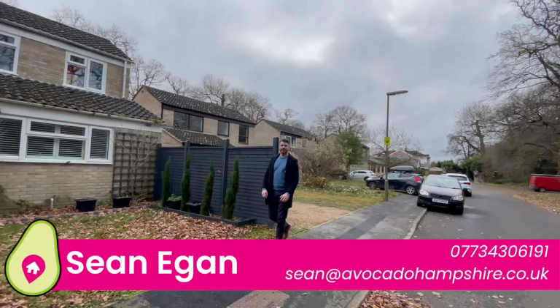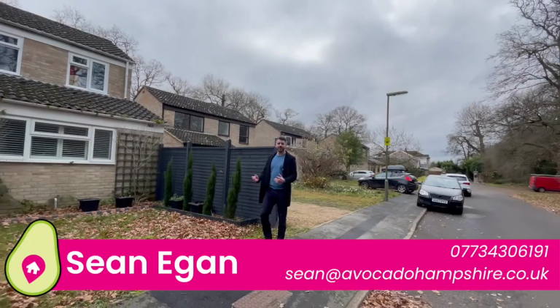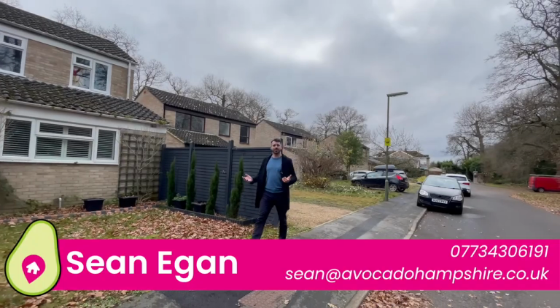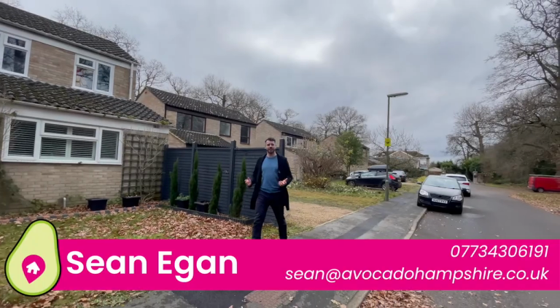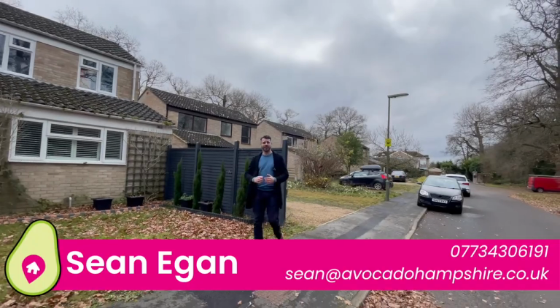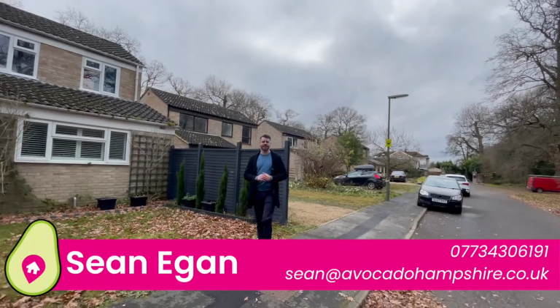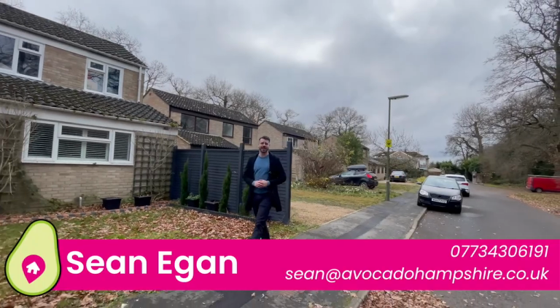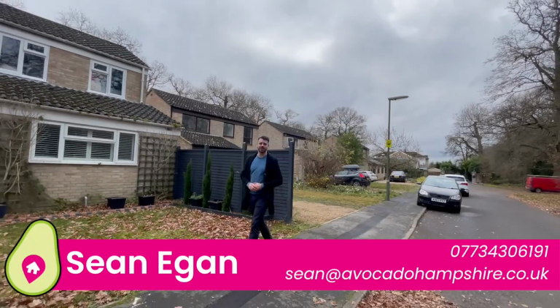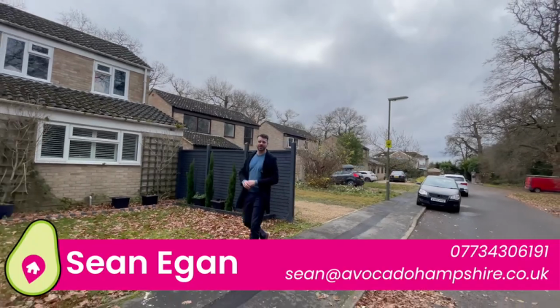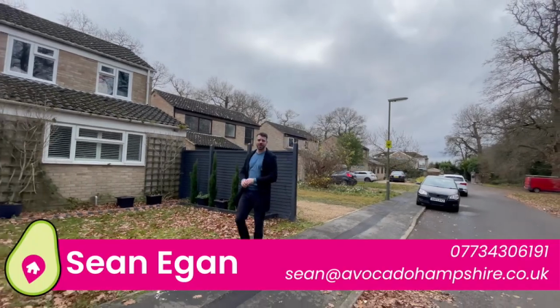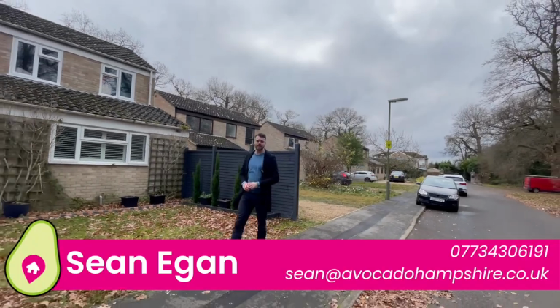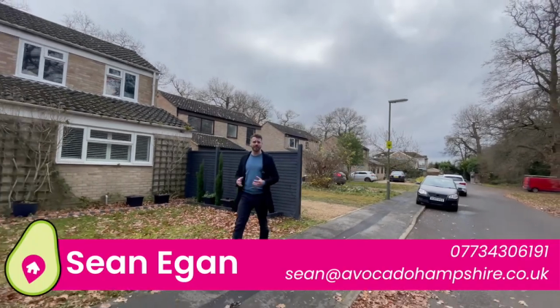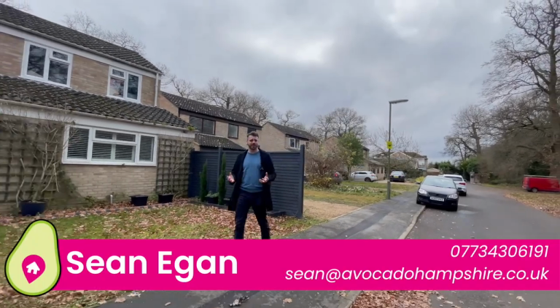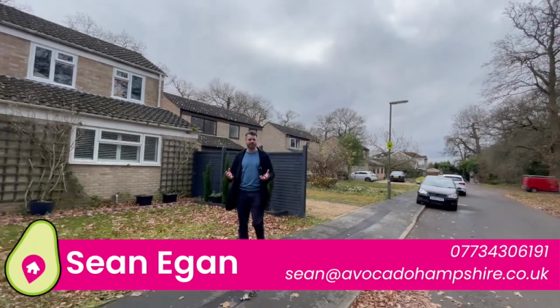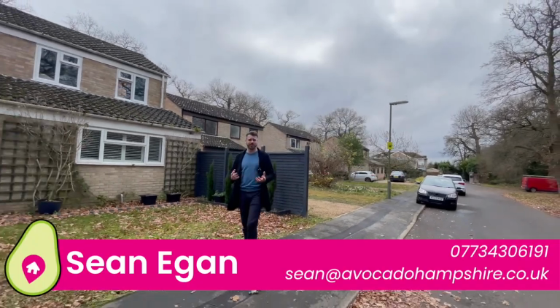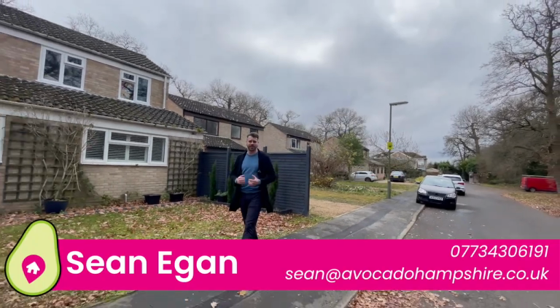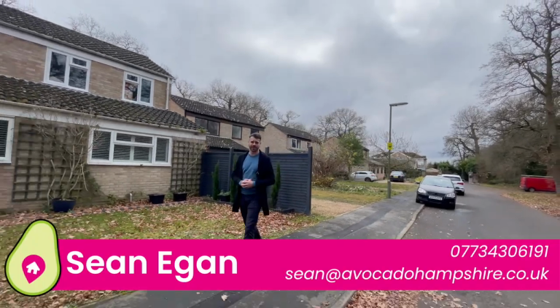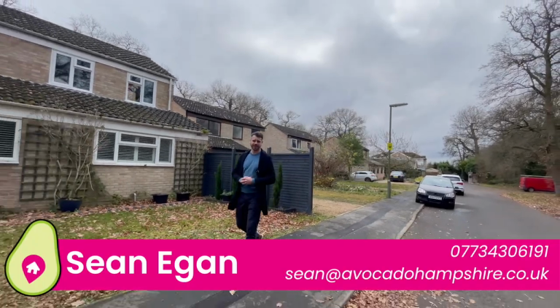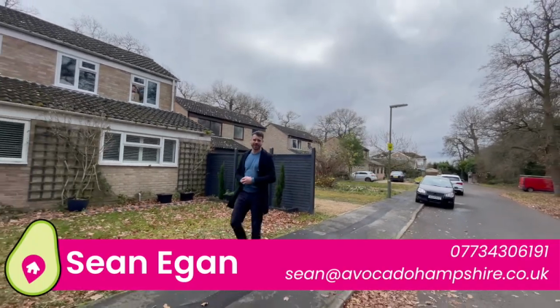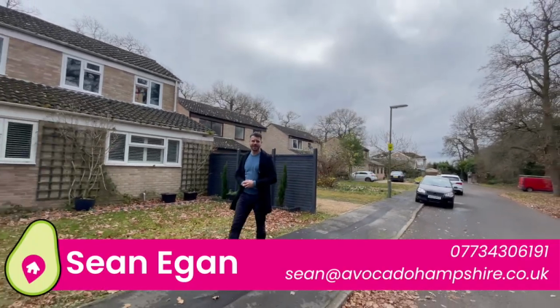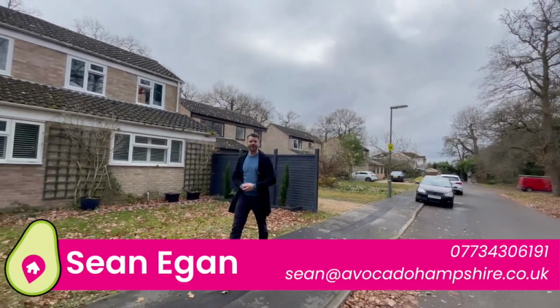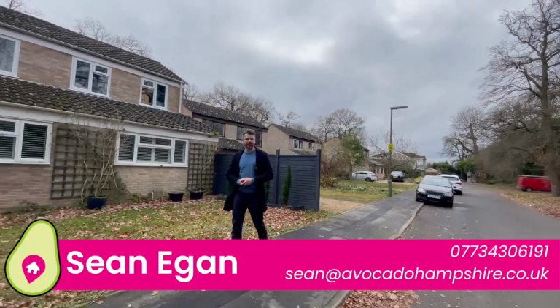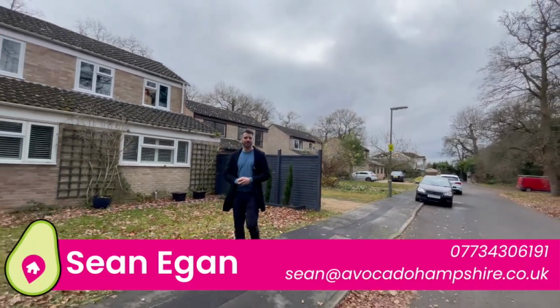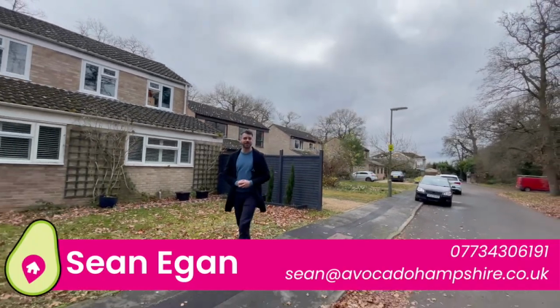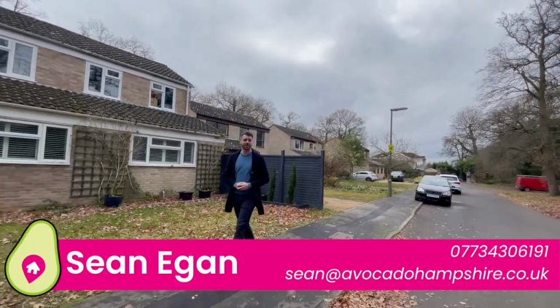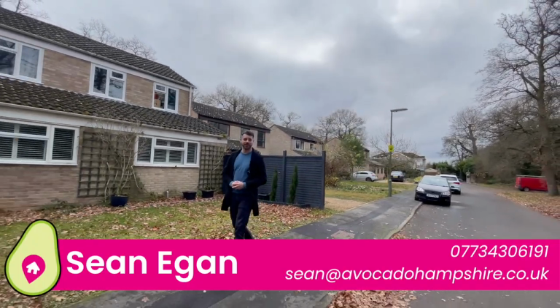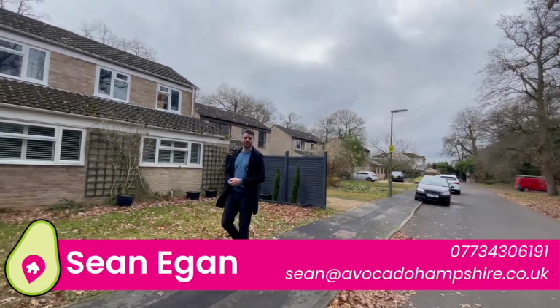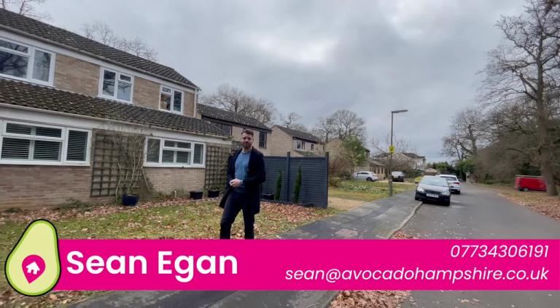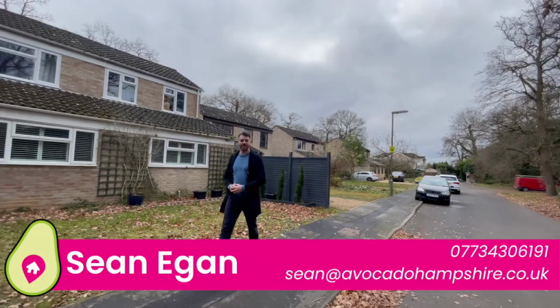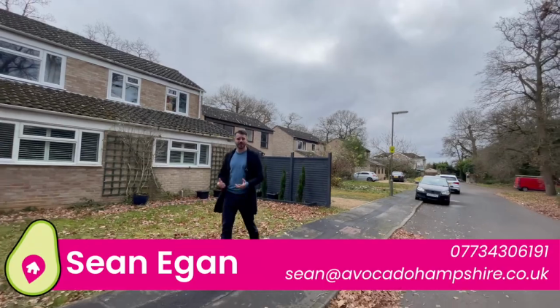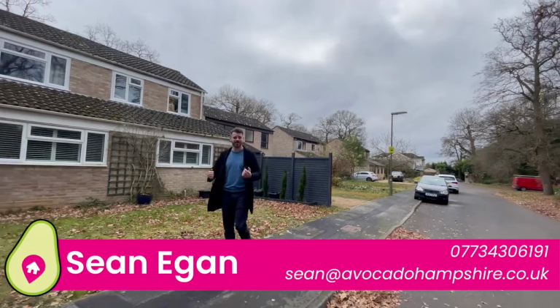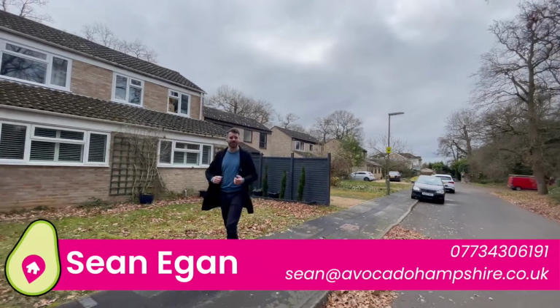So if you think this is the house for you and you can take on a project like this, get in touch with me in the details below and let's go take a look.